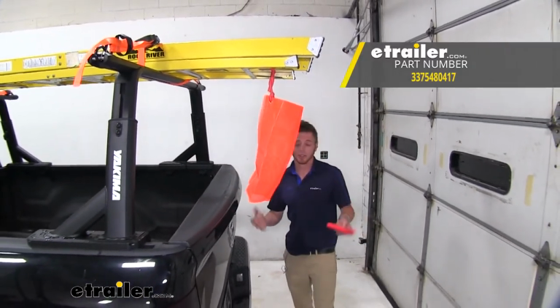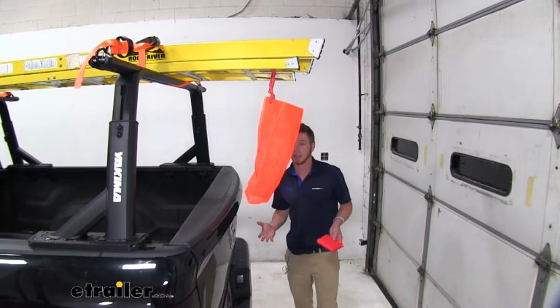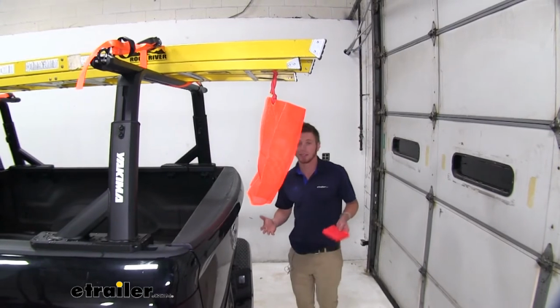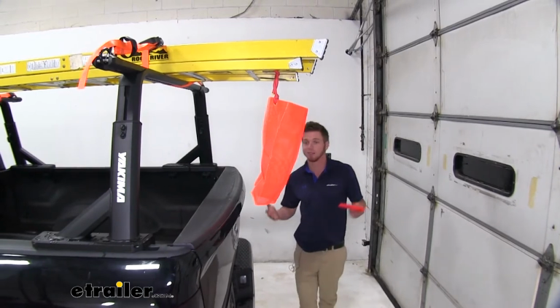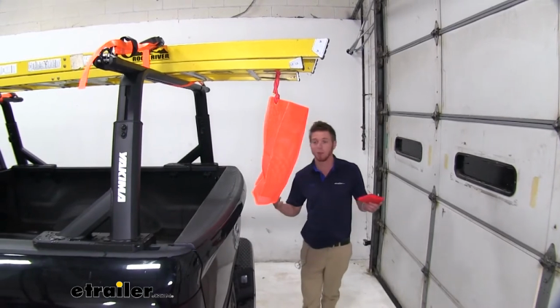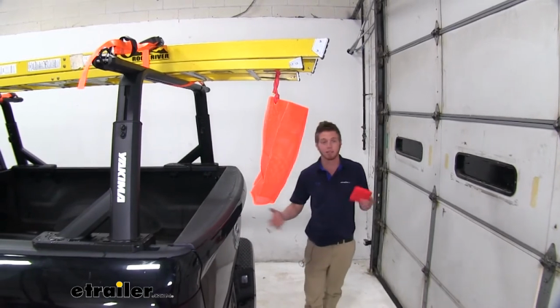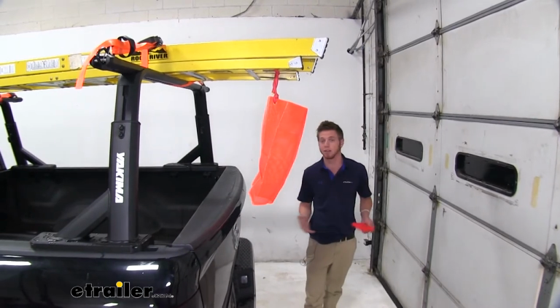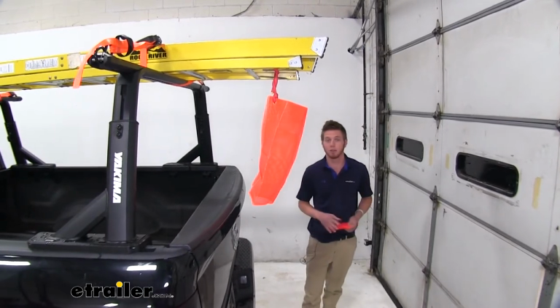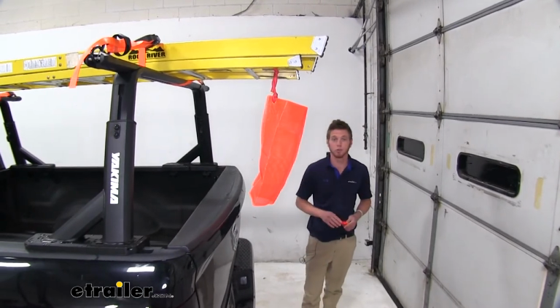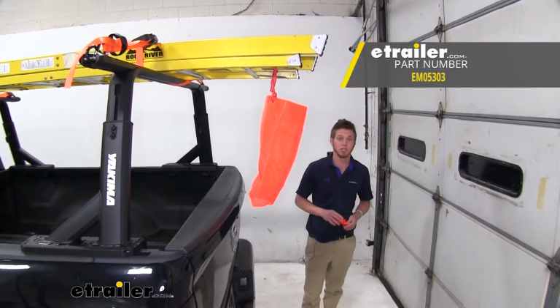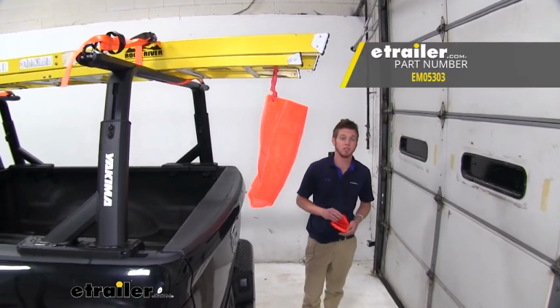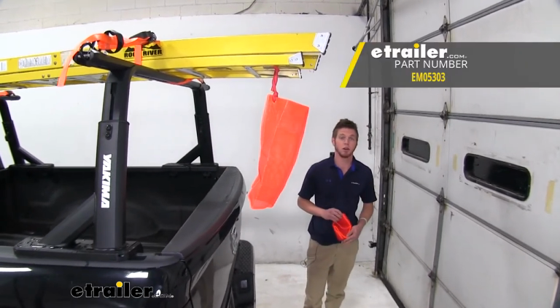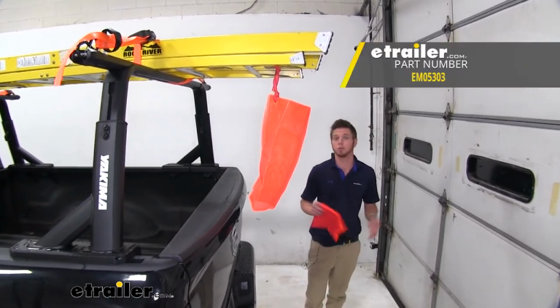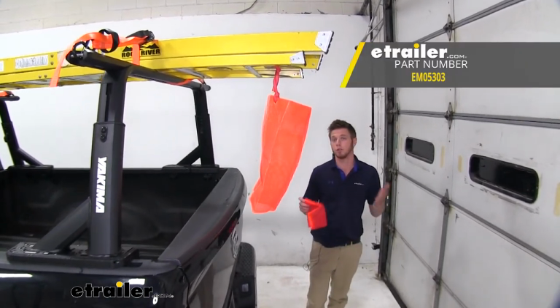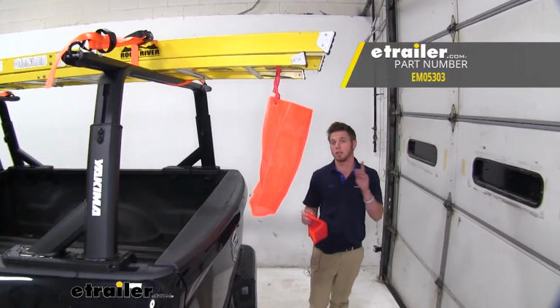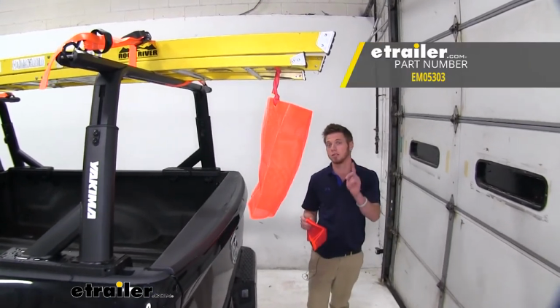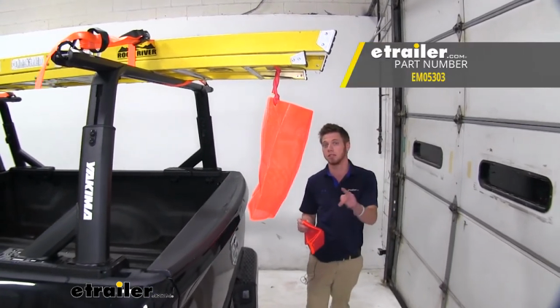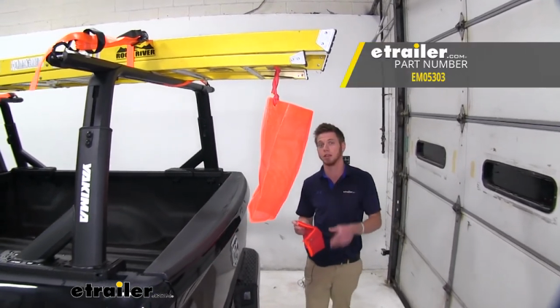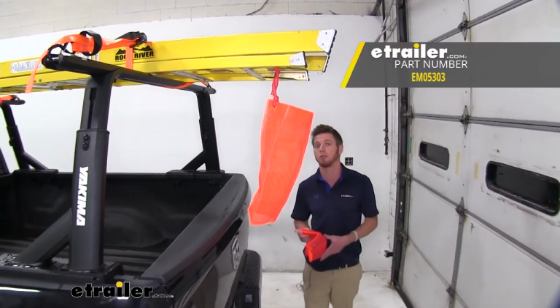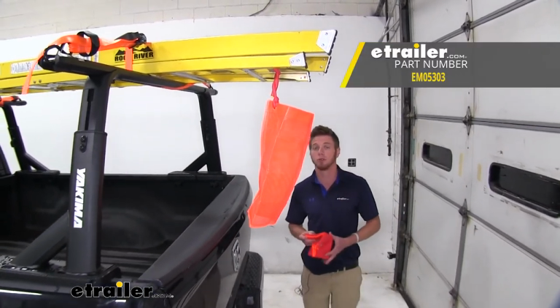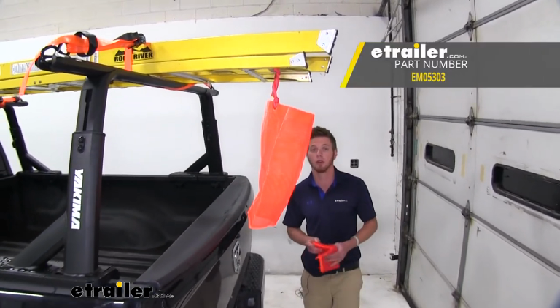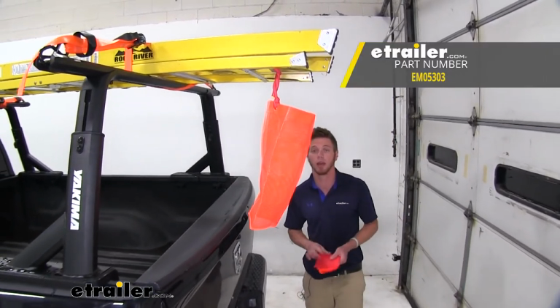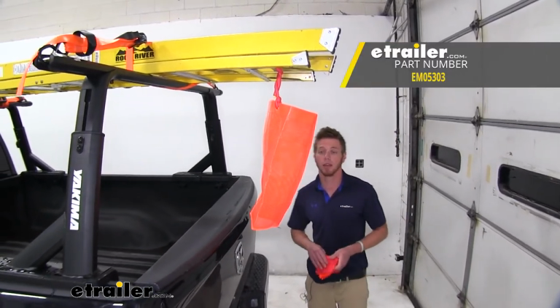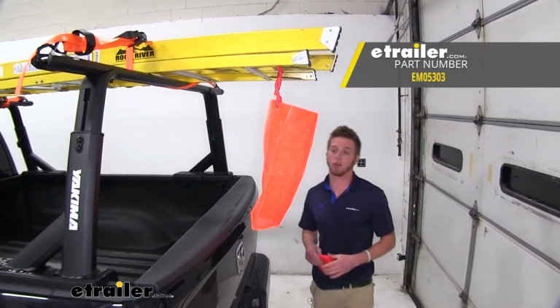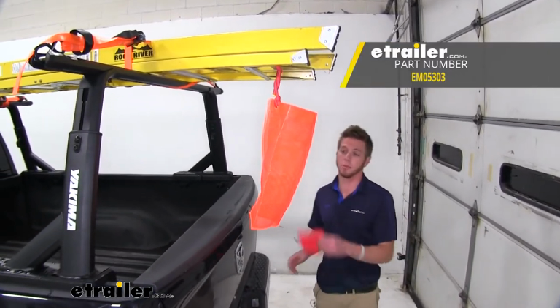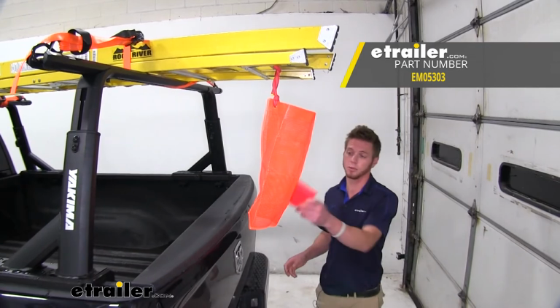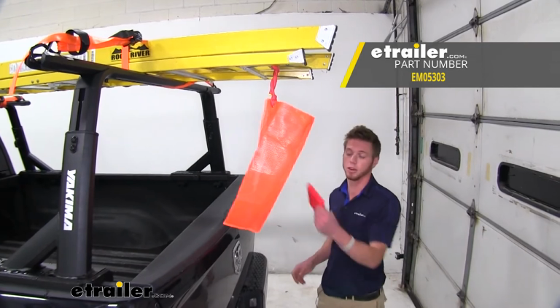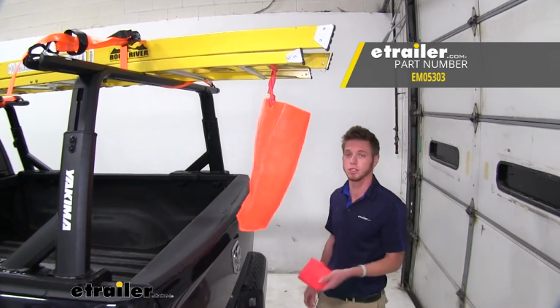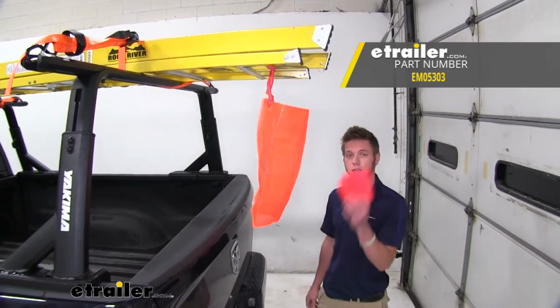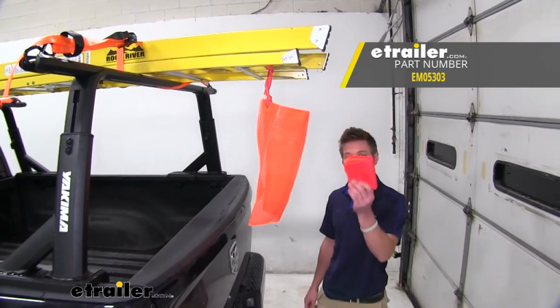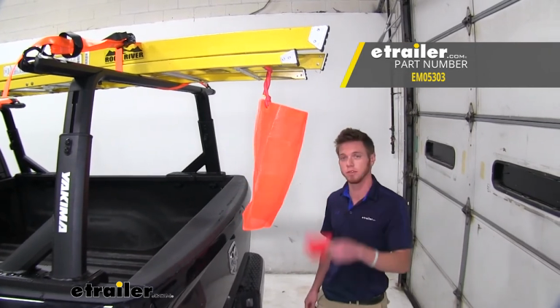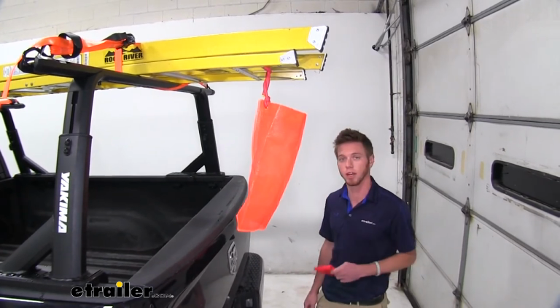That's basically all you really need to know, so if you'd like to stay safe on the road, go ahead and grab some Ericsson safety flags.